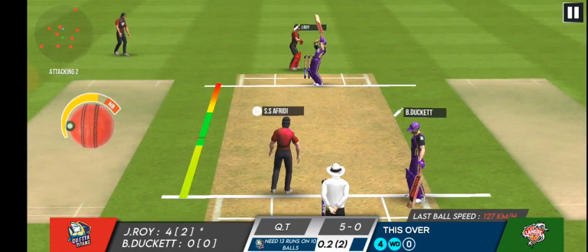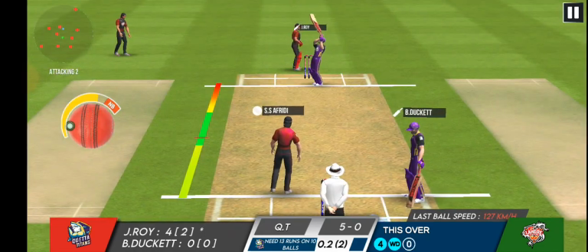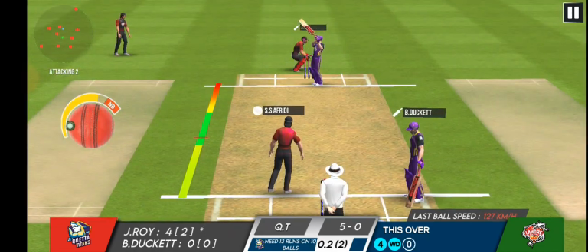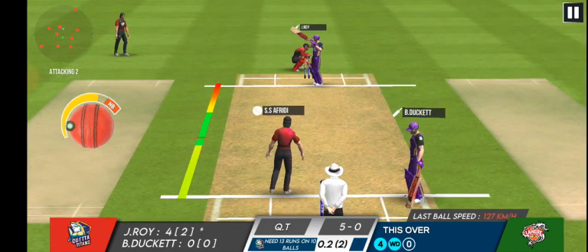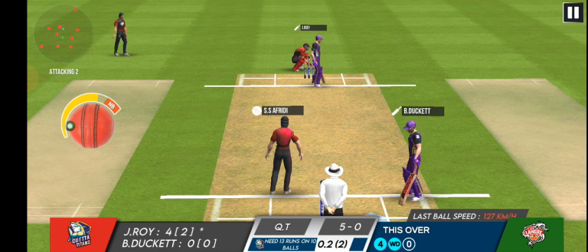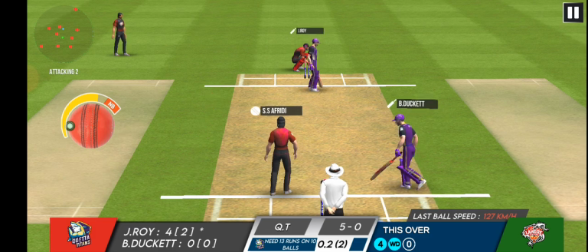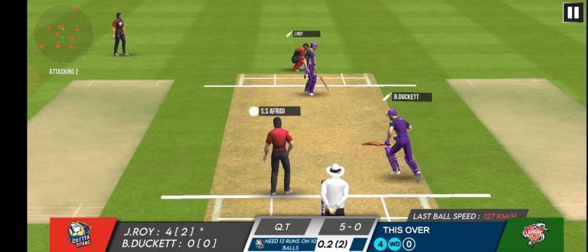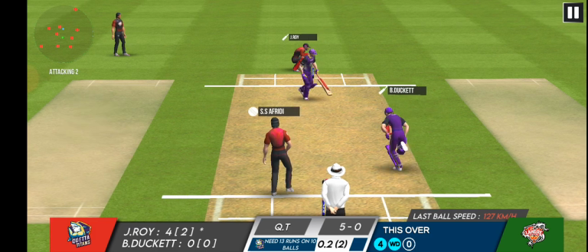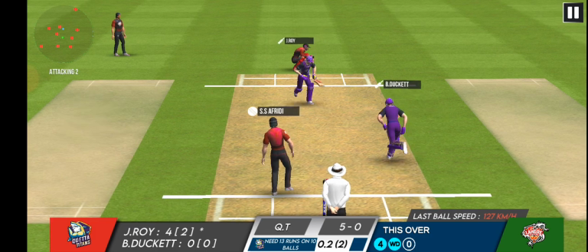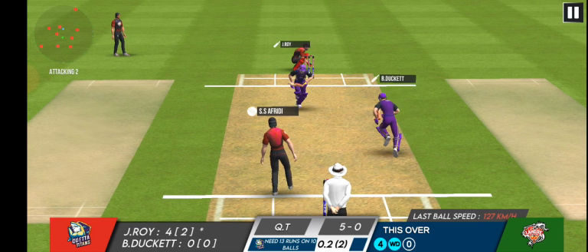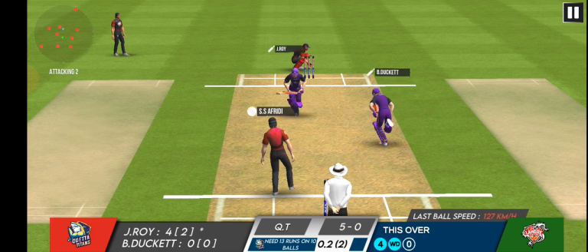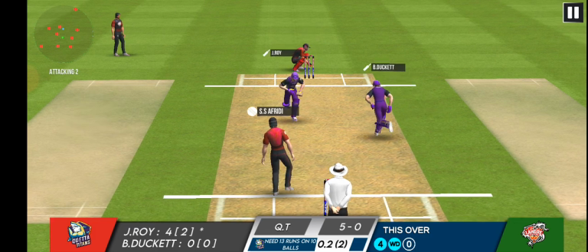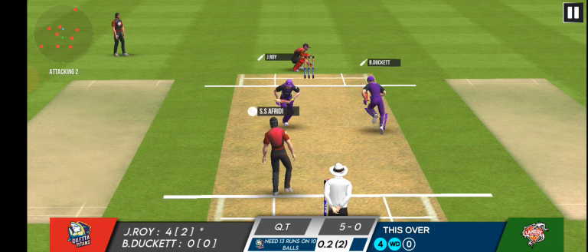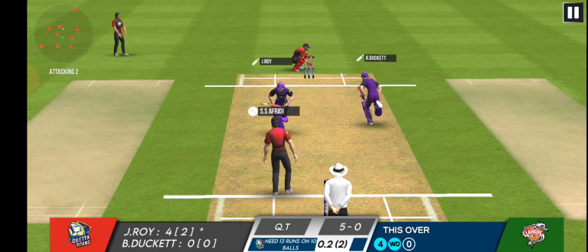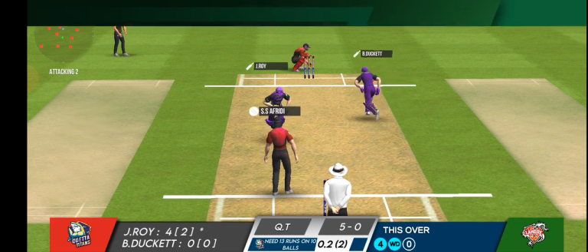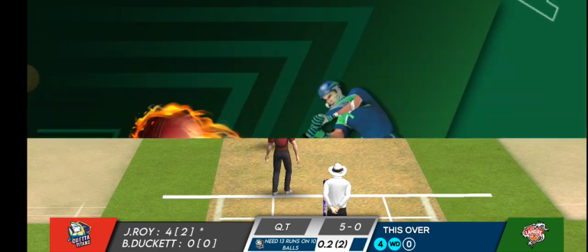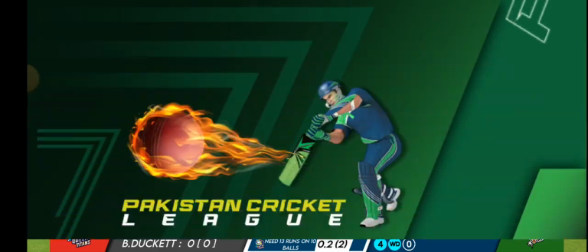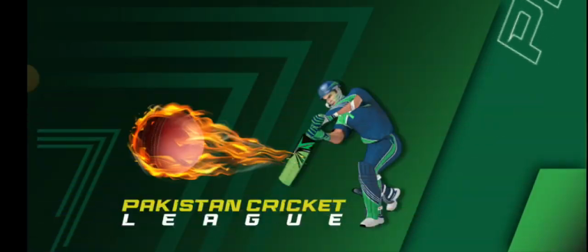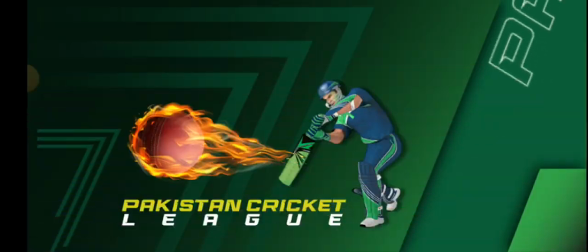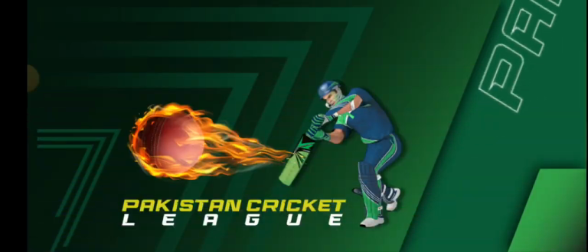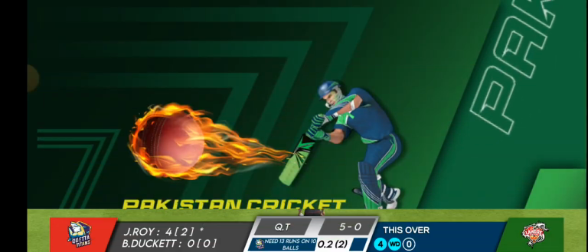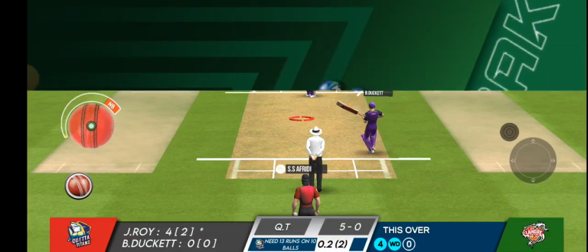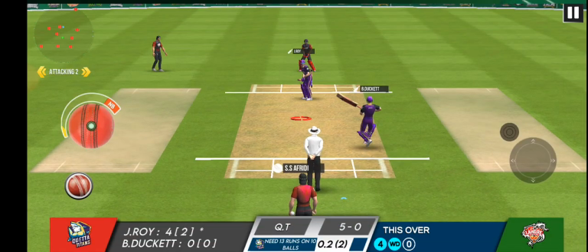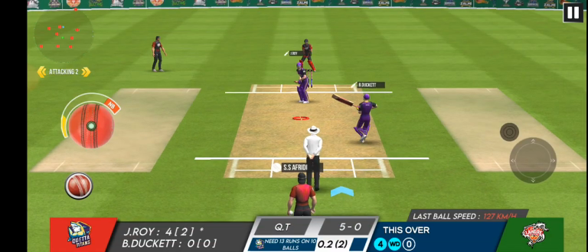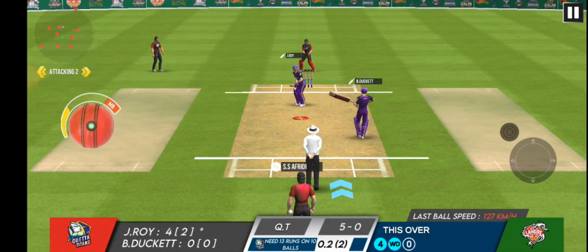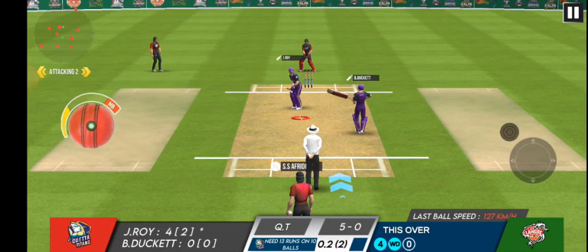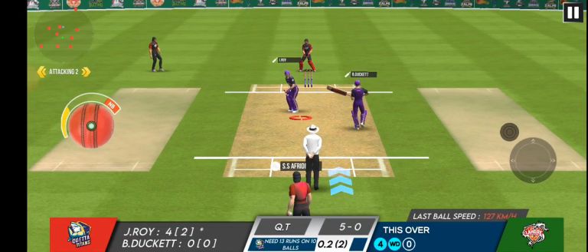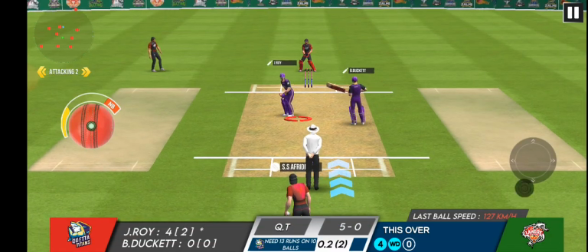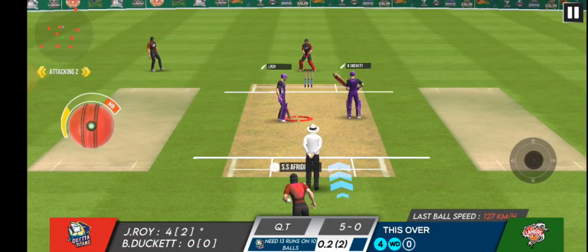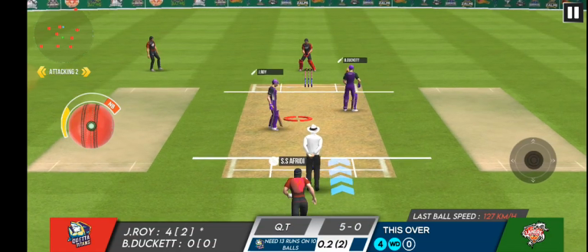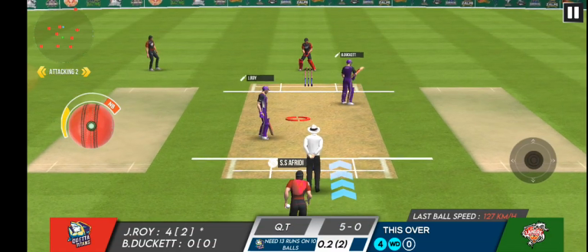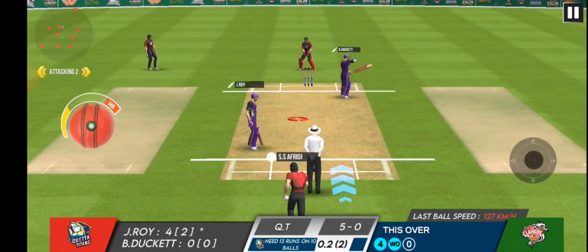Oh, the batsman has missed that one completely. That was a beauty of a delivery from the bowler.